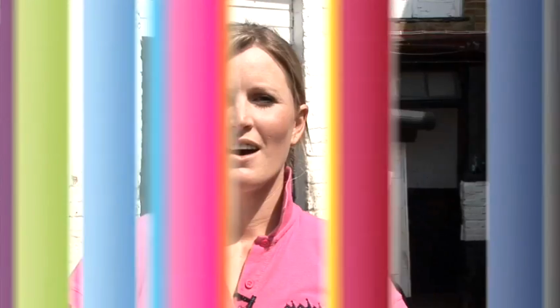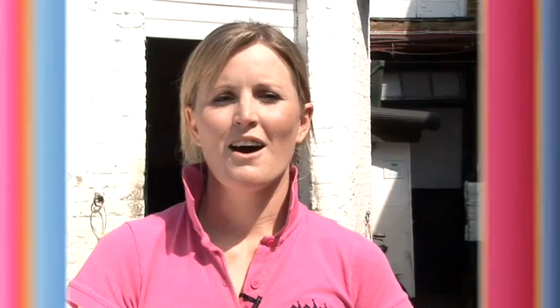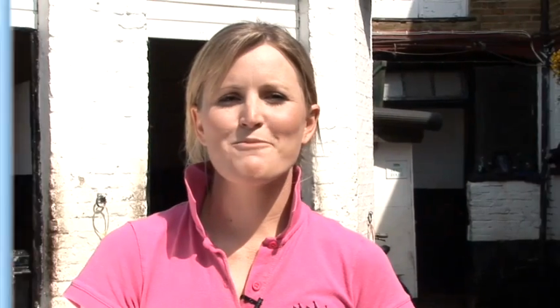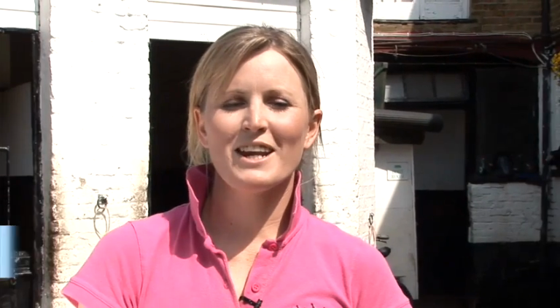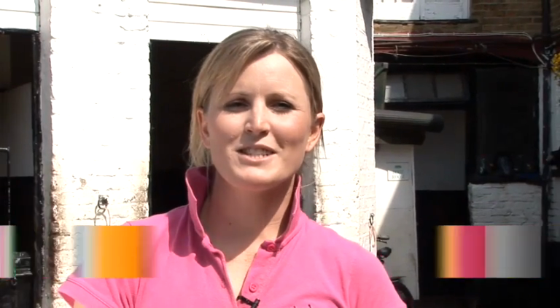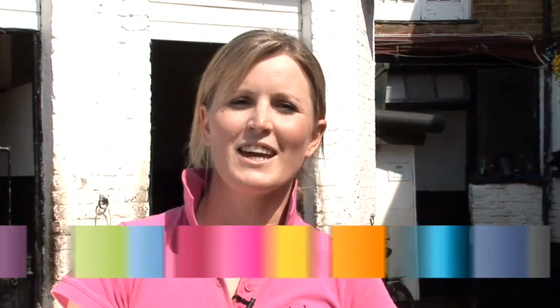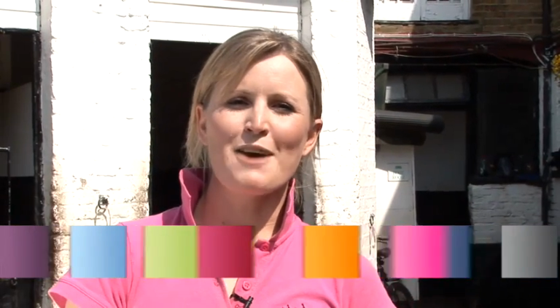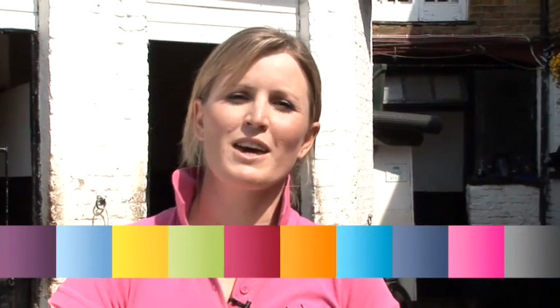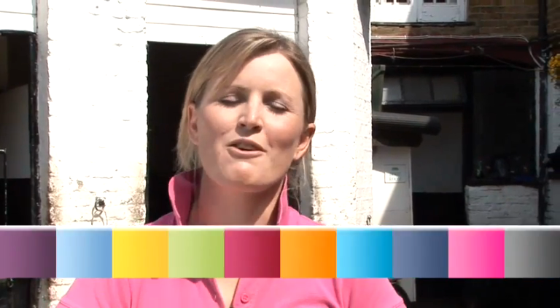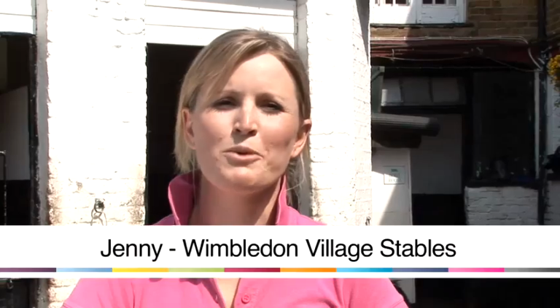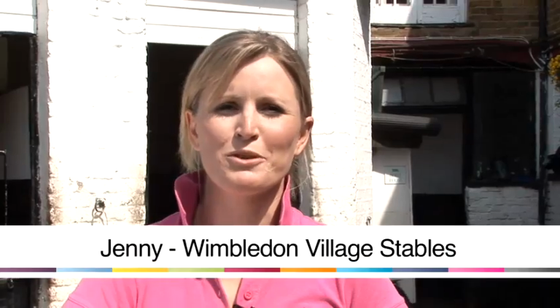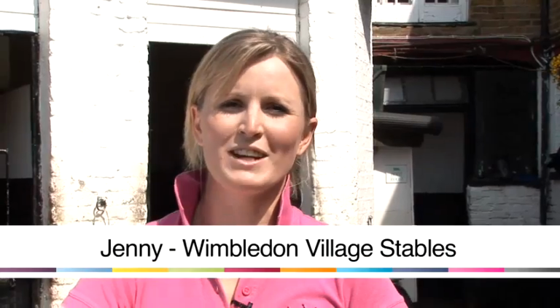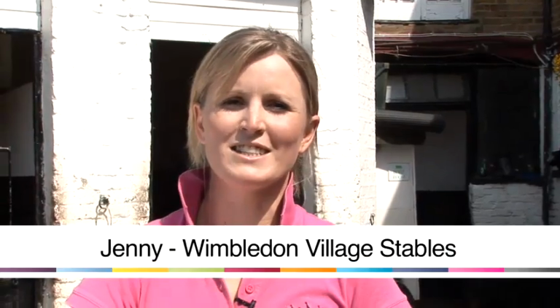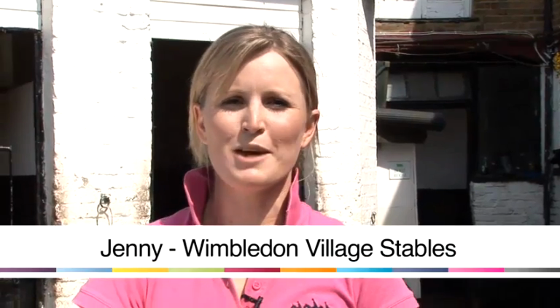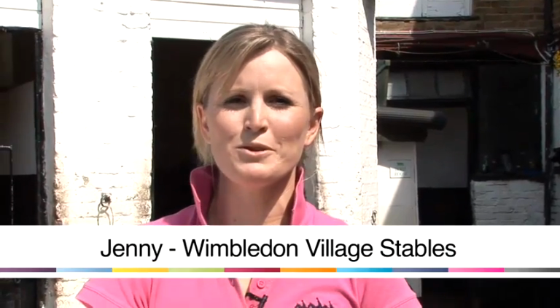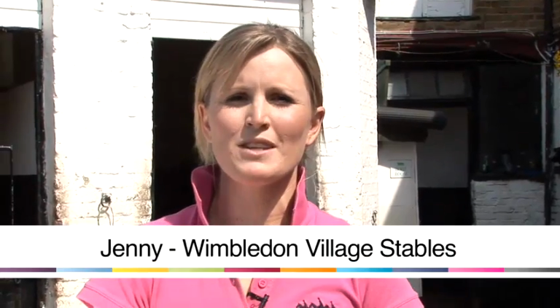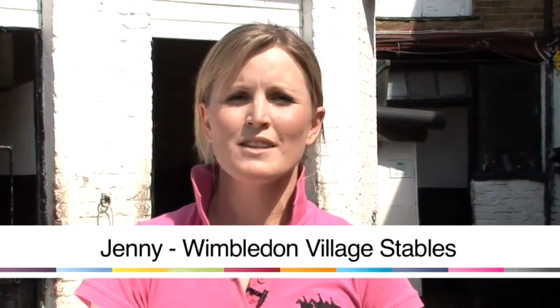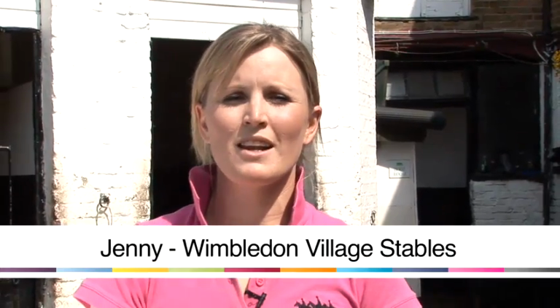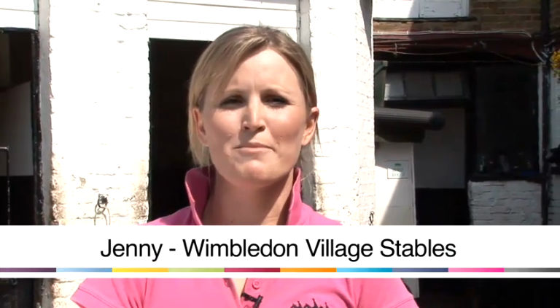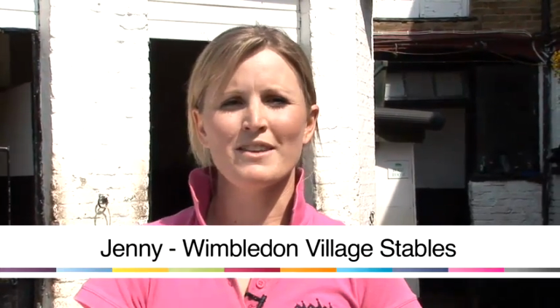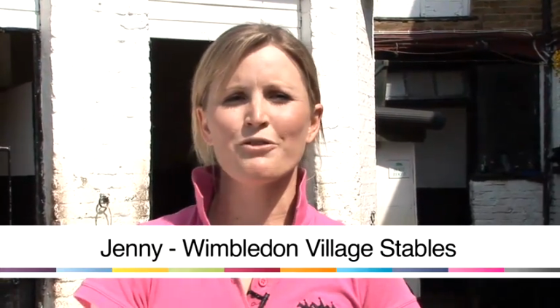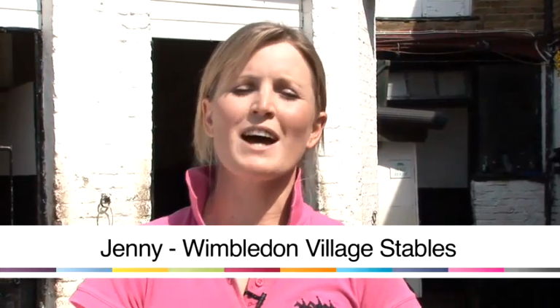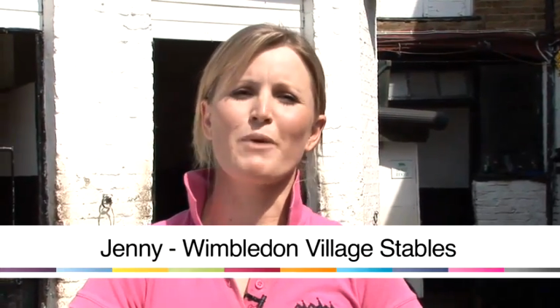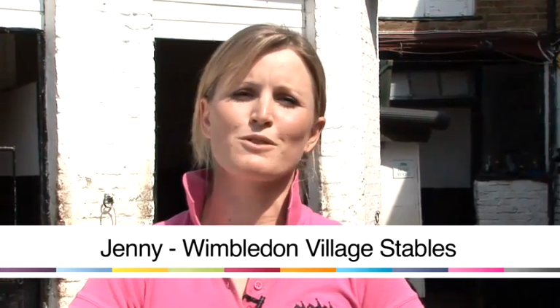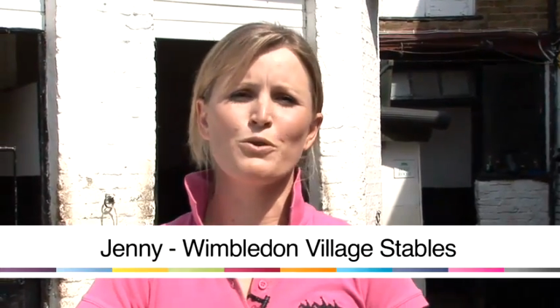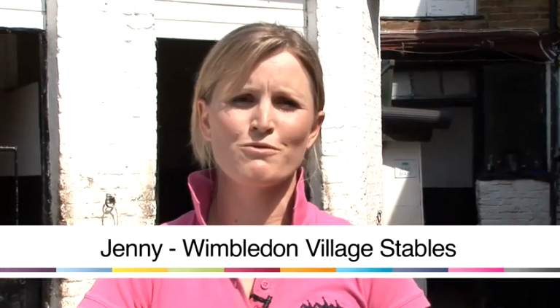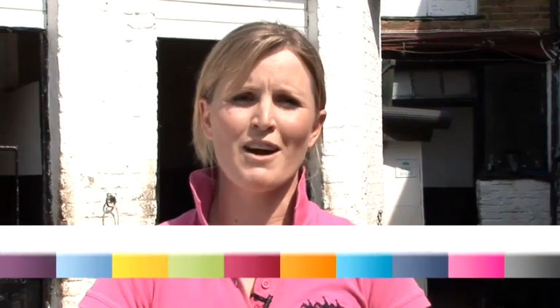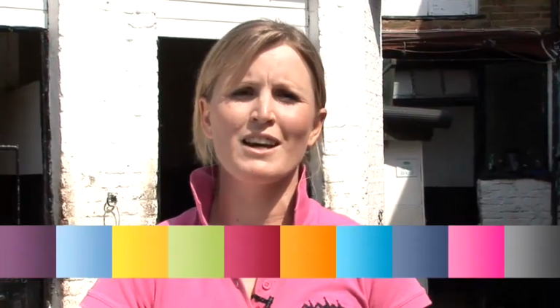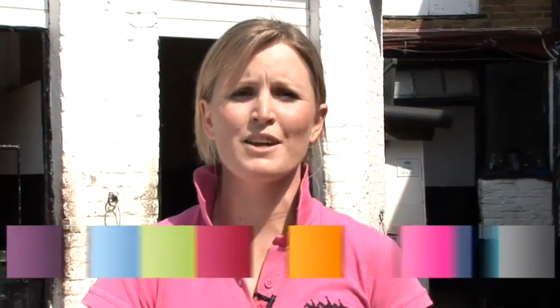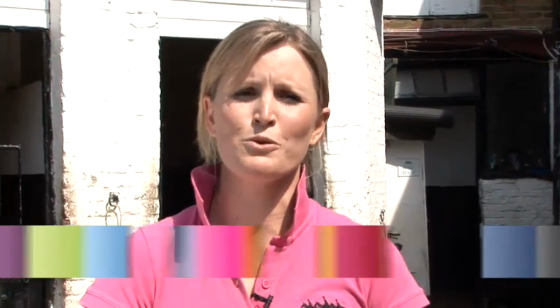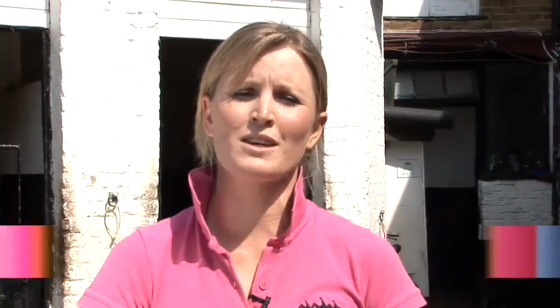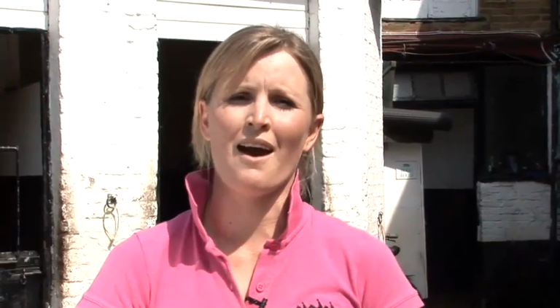Hi, my name's Jenny and we're here at Wimbledon Village Stables to learn about the different aspects of horse riding and horse care.